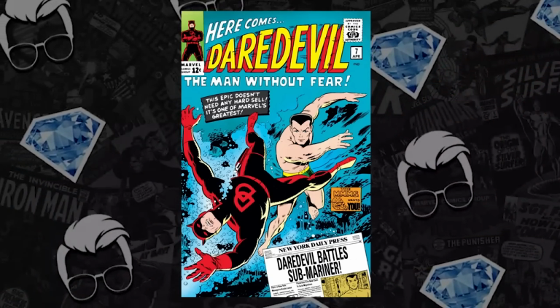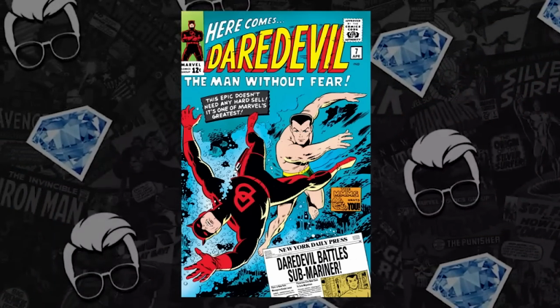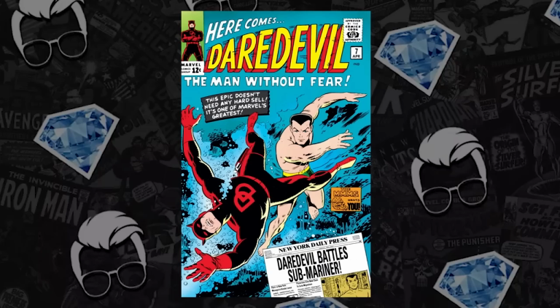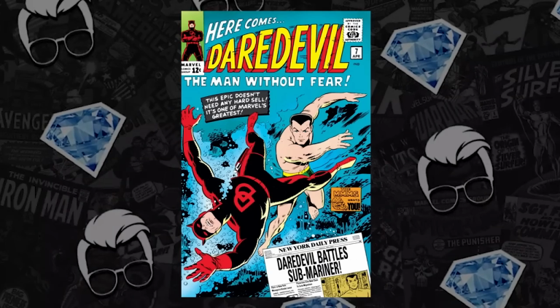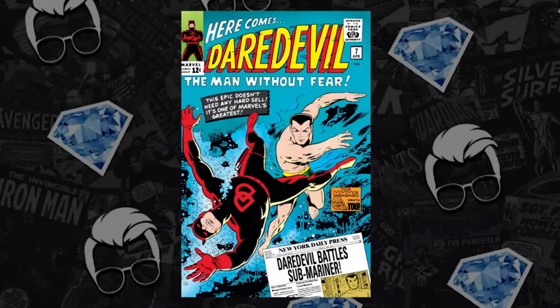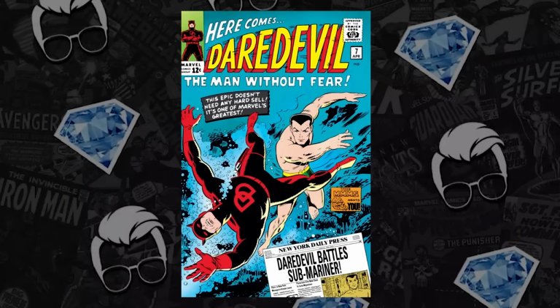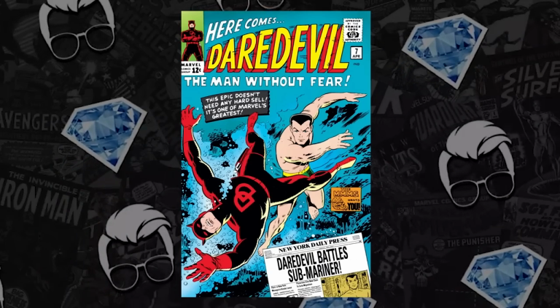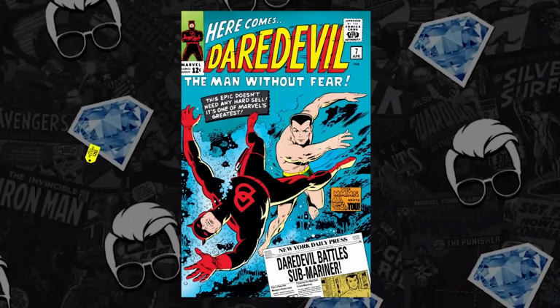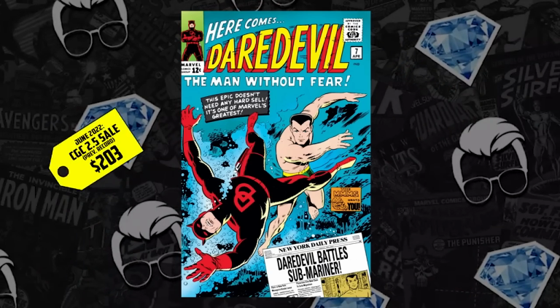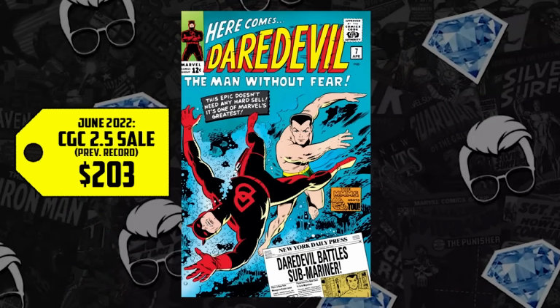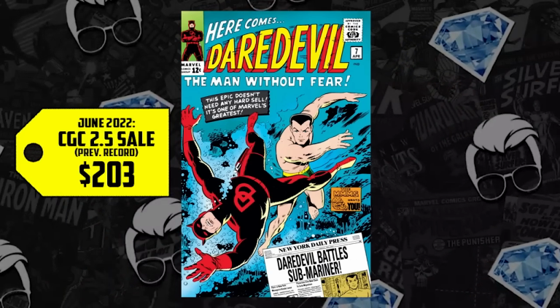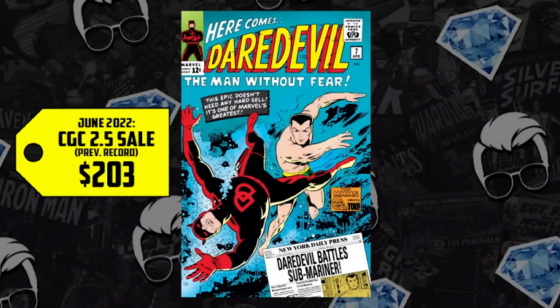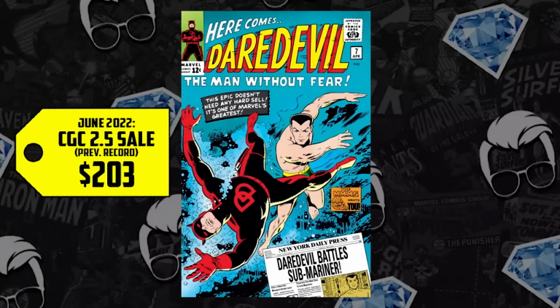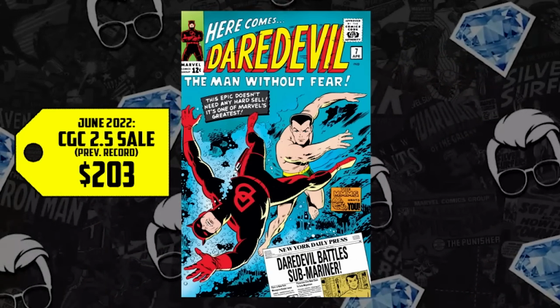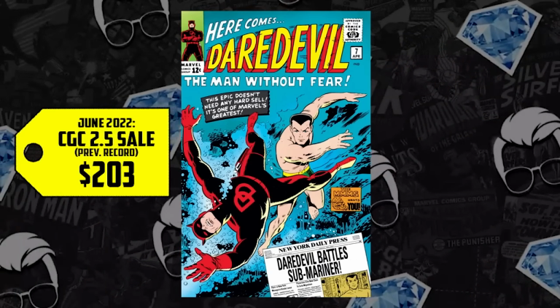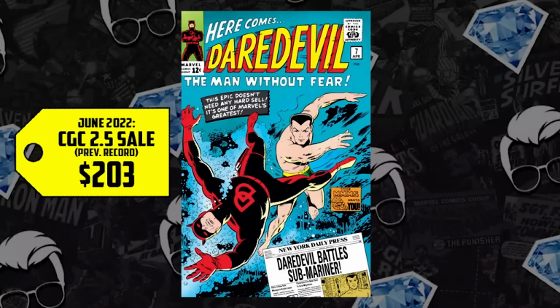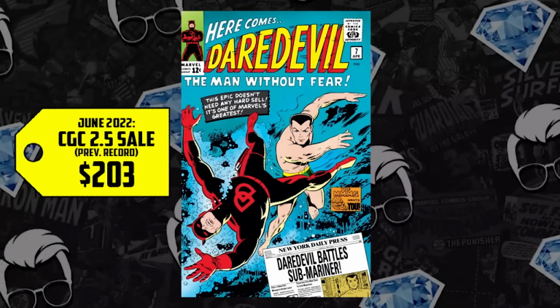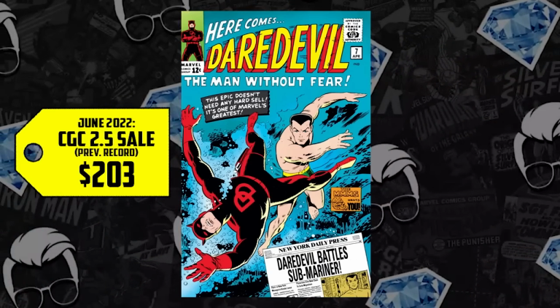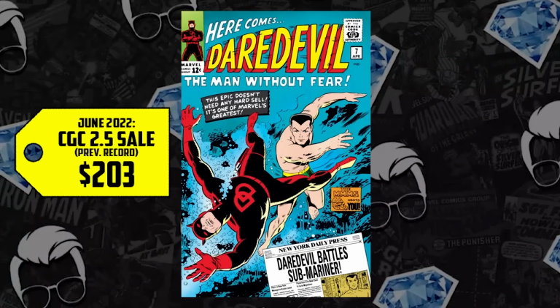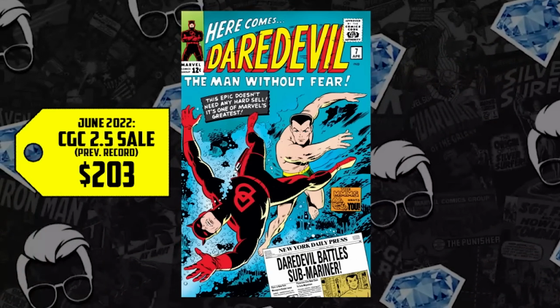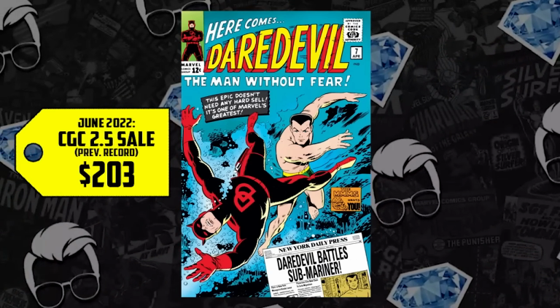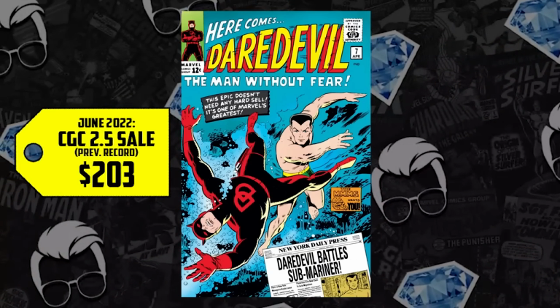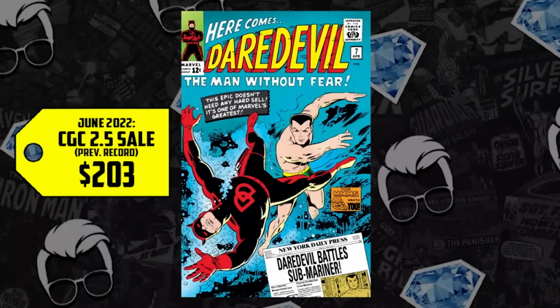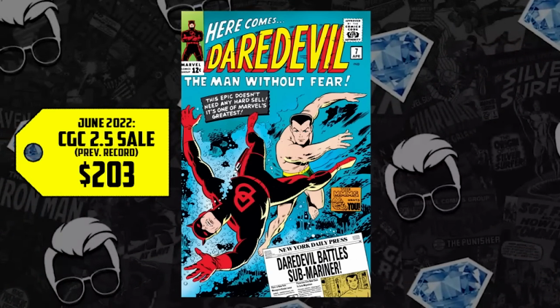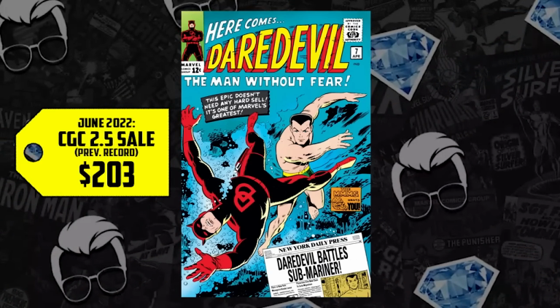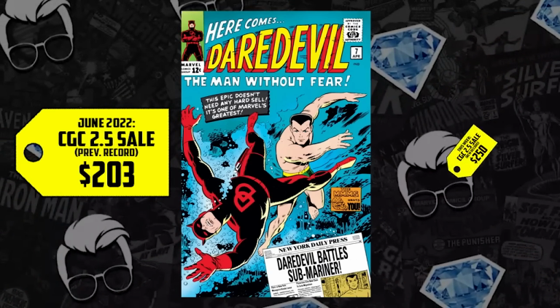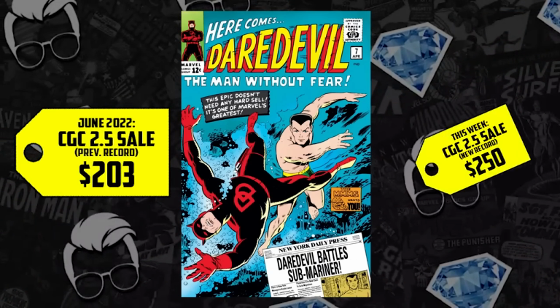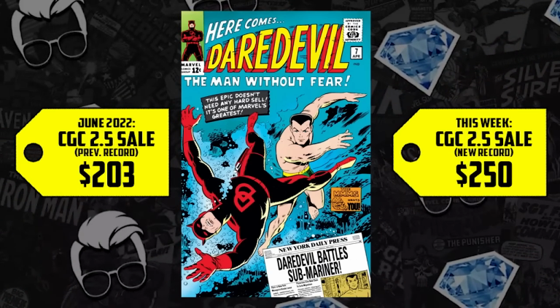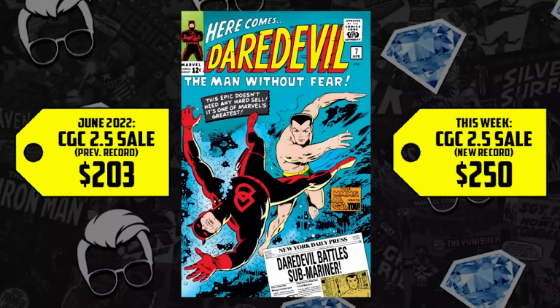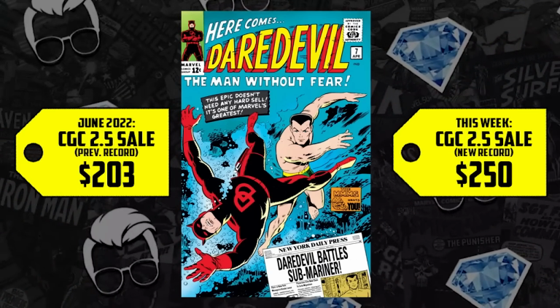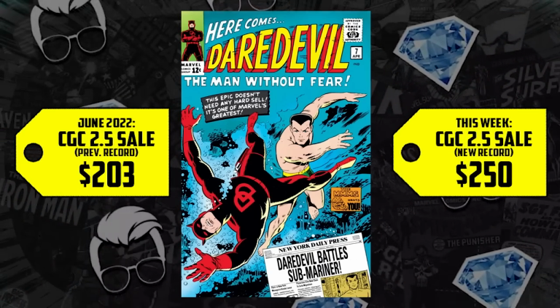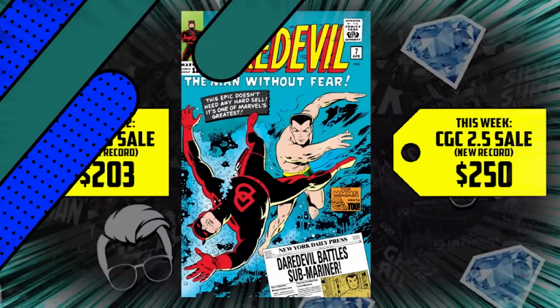A CGC 2.5 sold for $203 back in June. It's up 23%, now selling for $250.